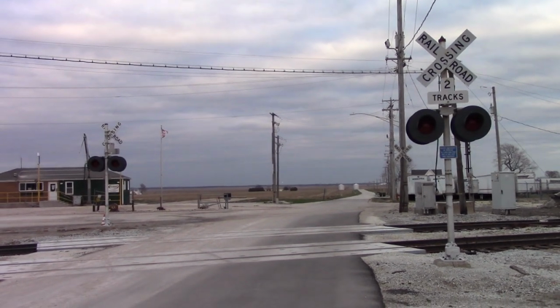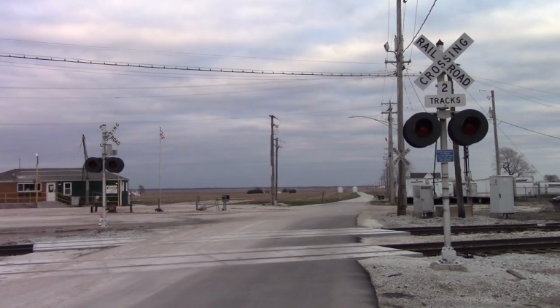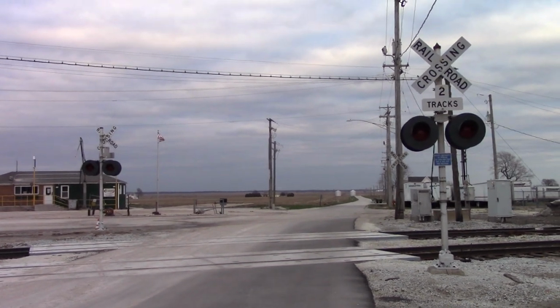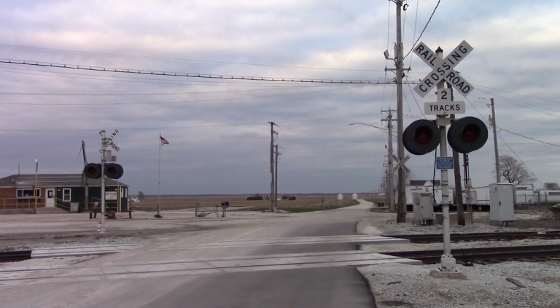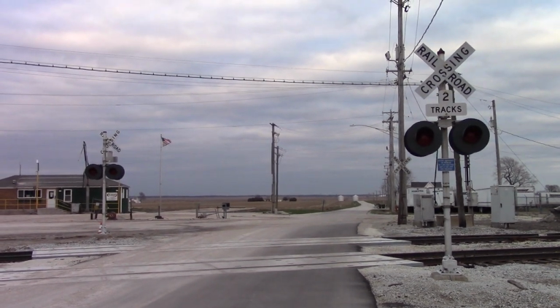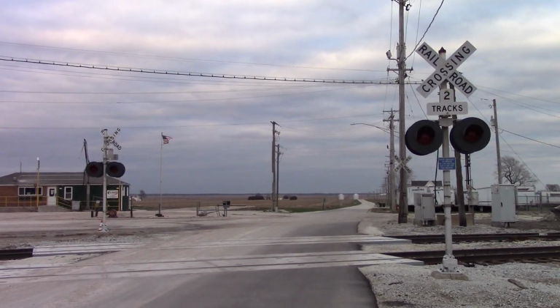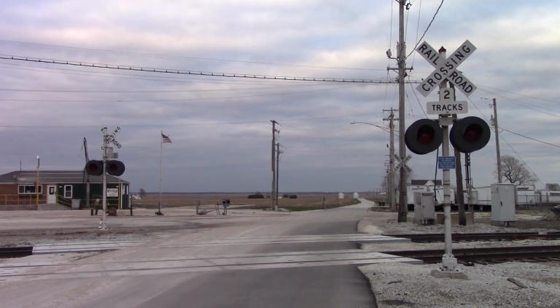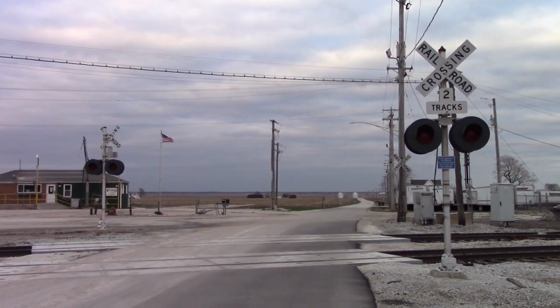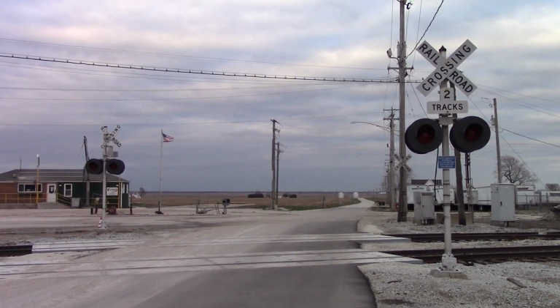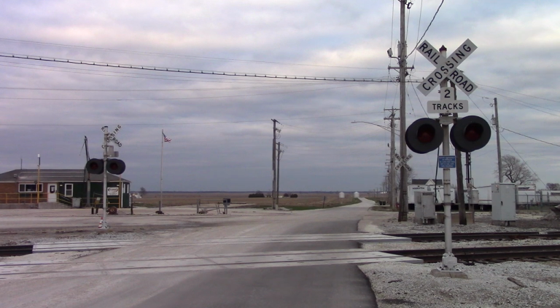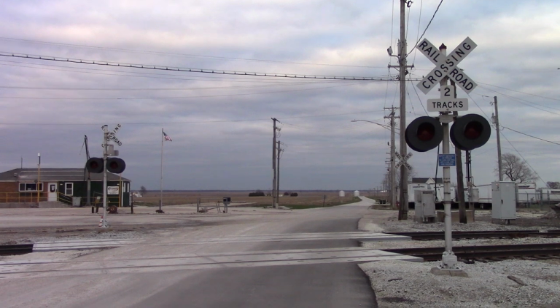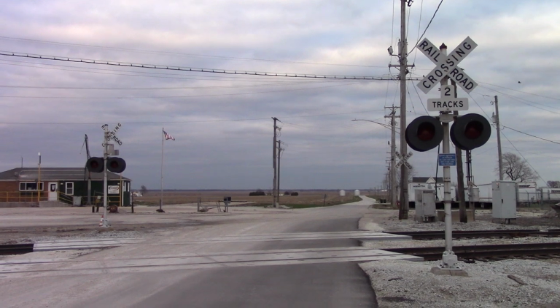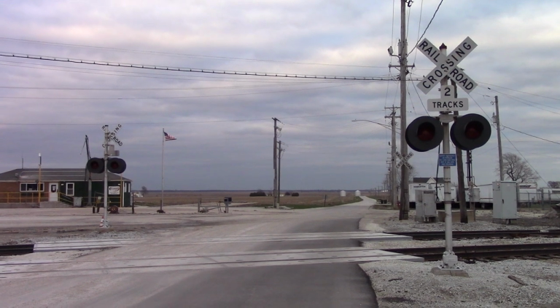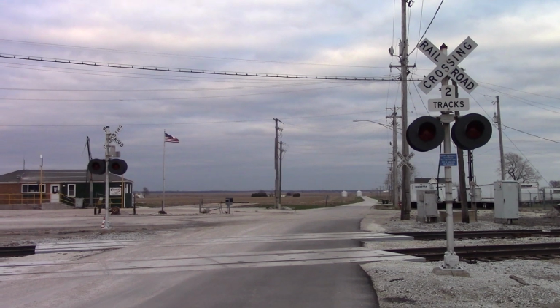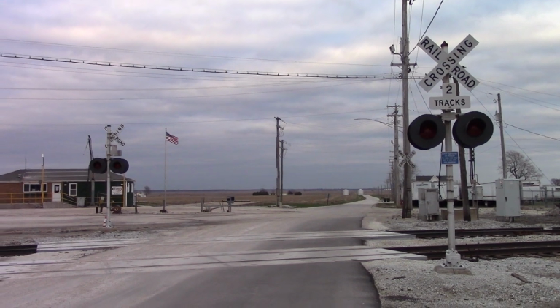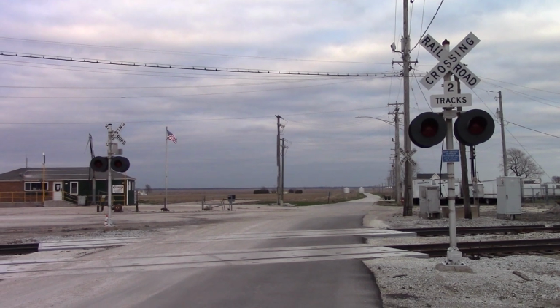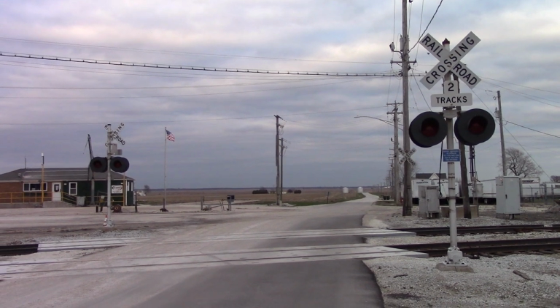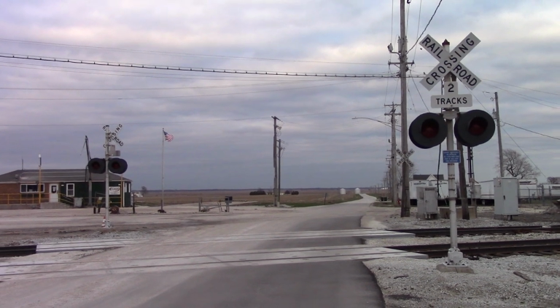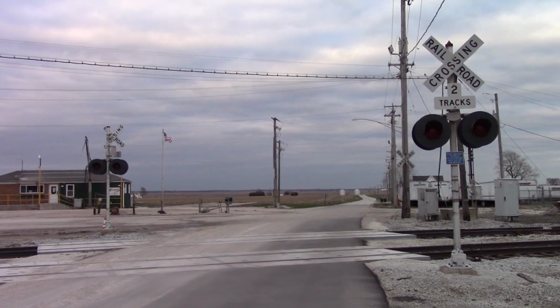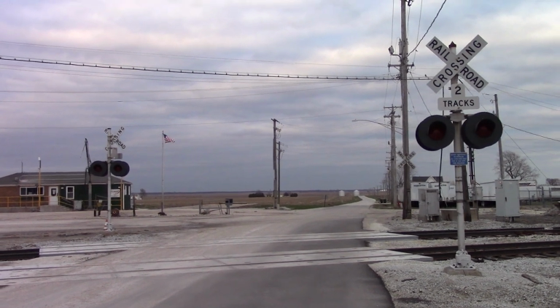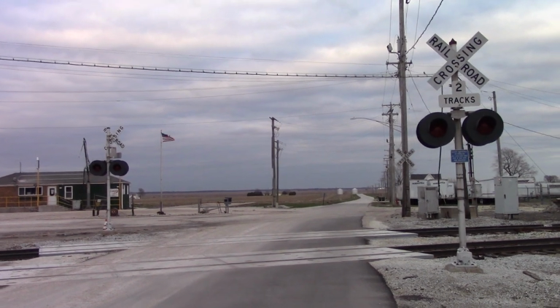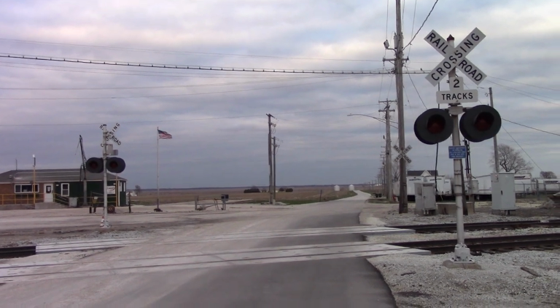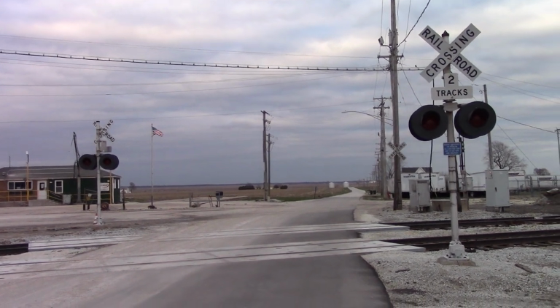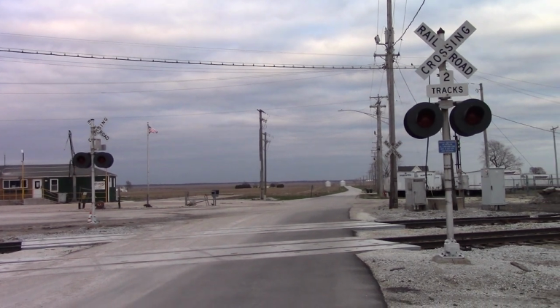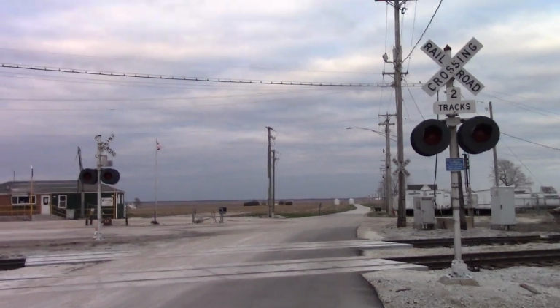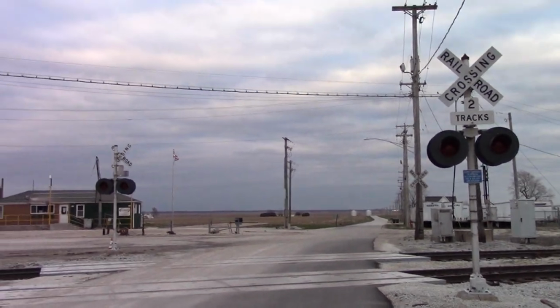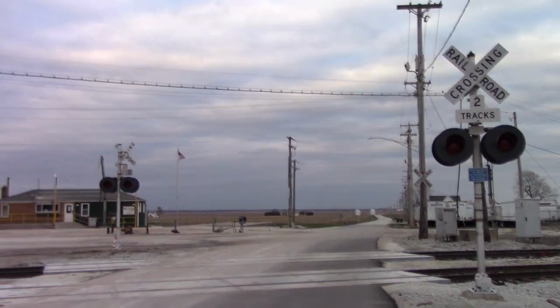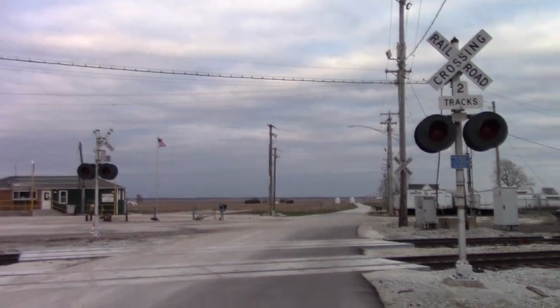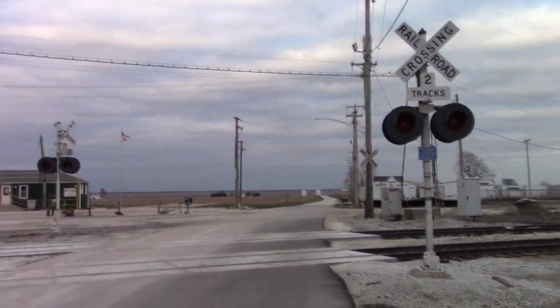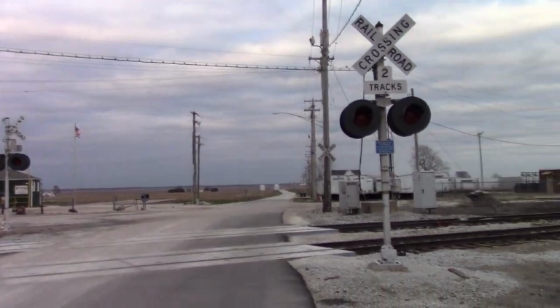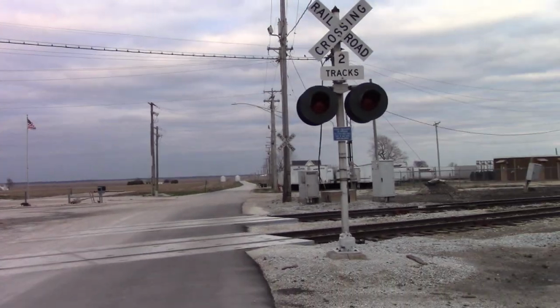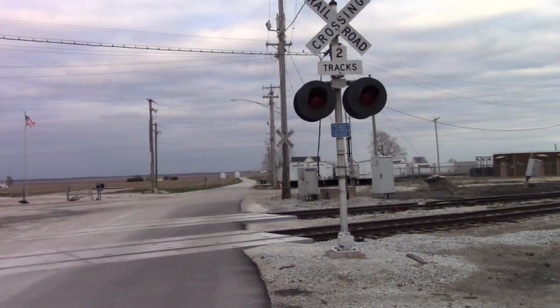Here we have two gateless signals, each with LED lights and no bells. This is nobody looking east. We'll get a look here at the western signal.